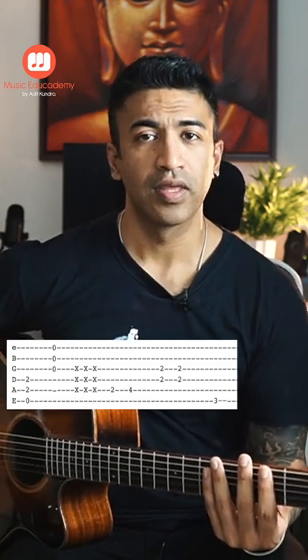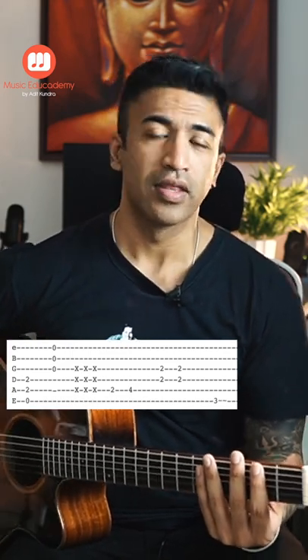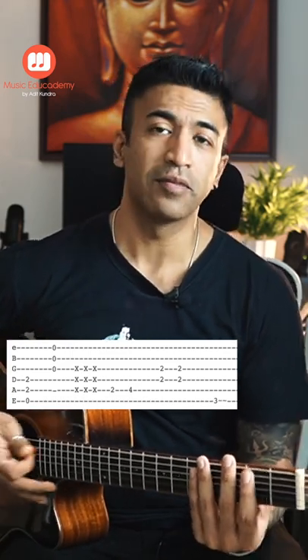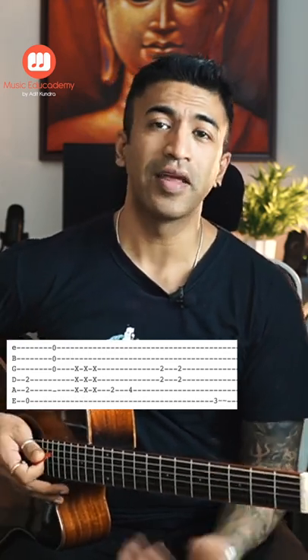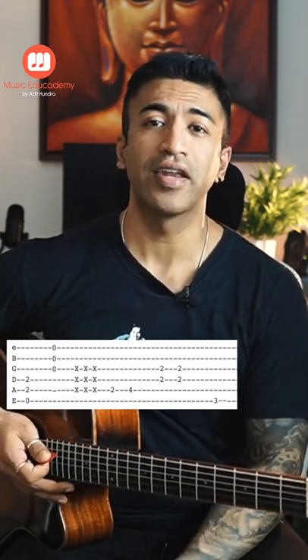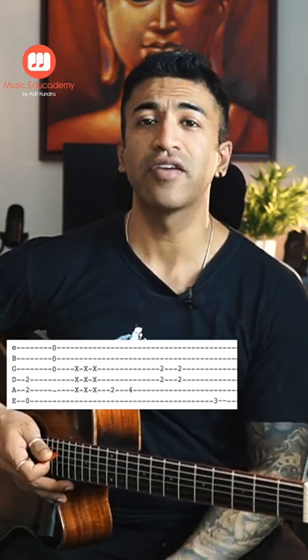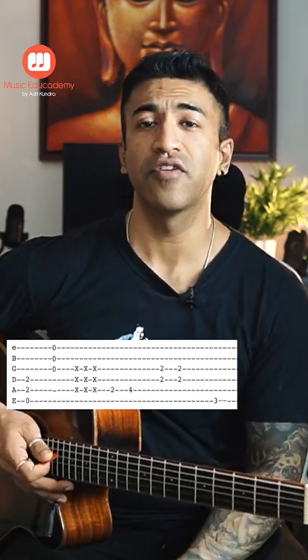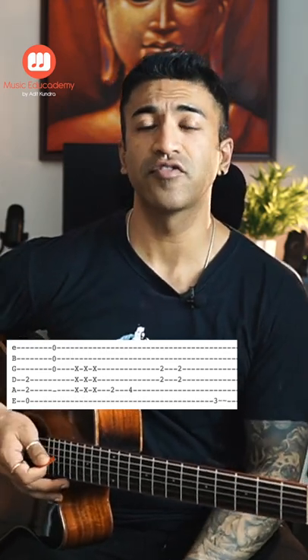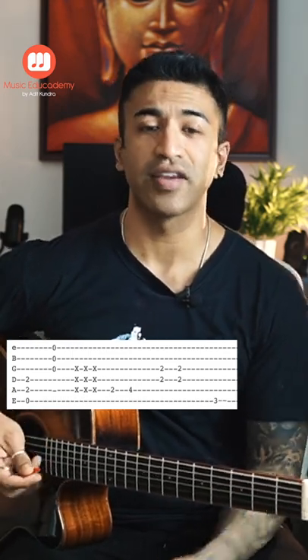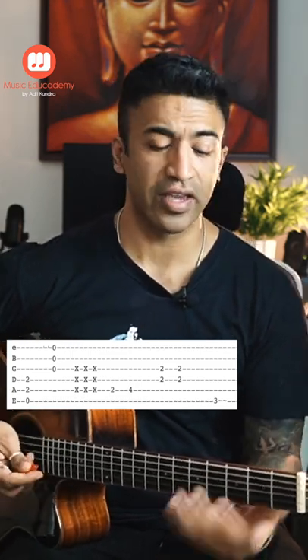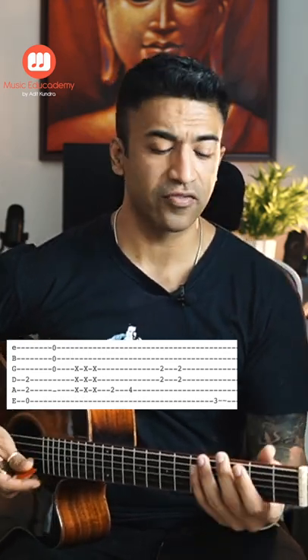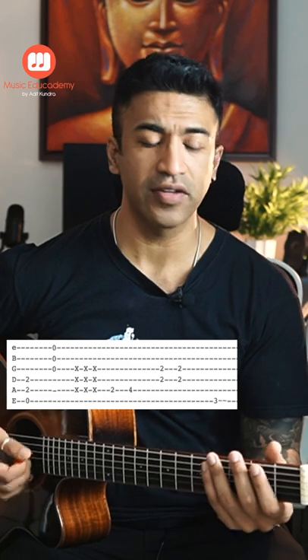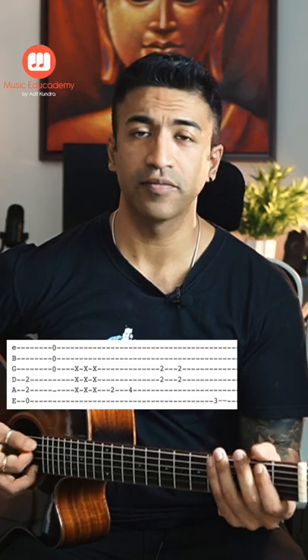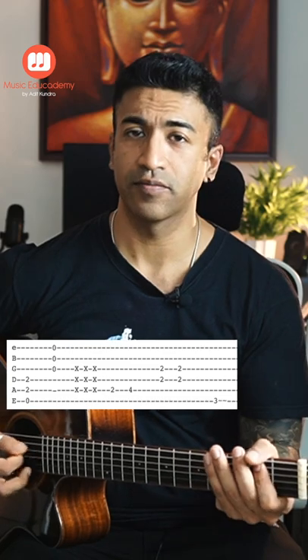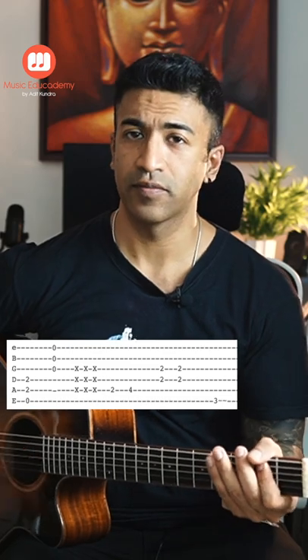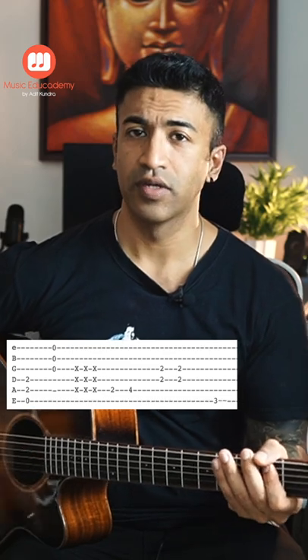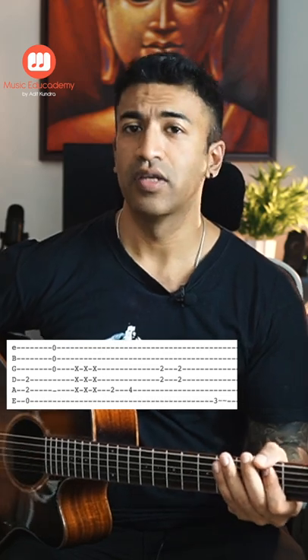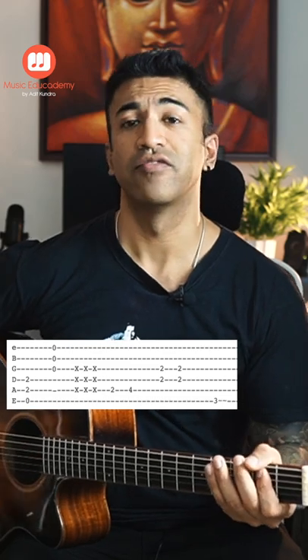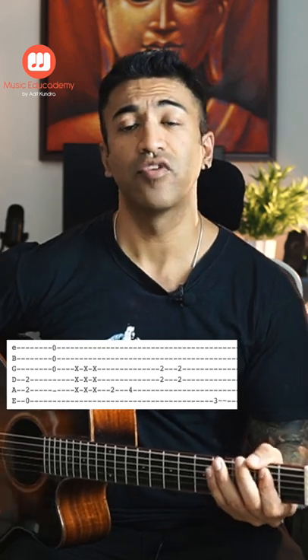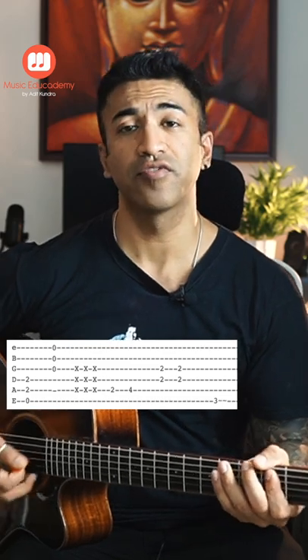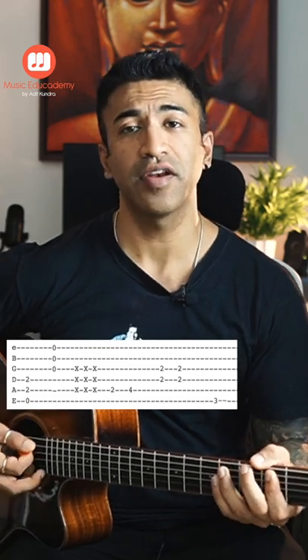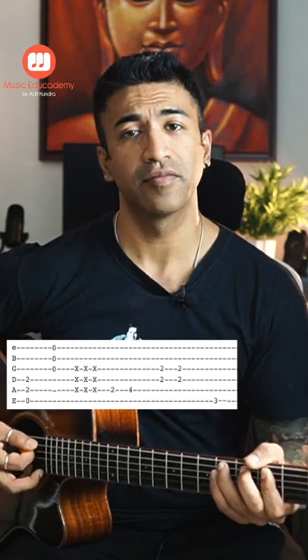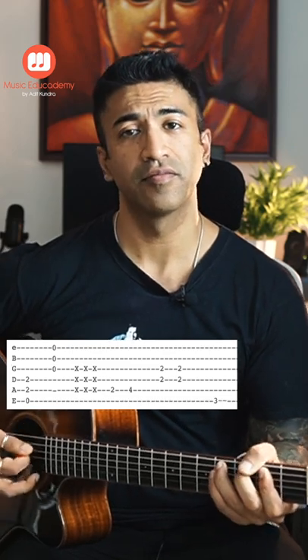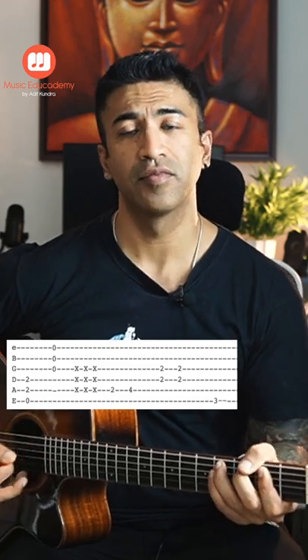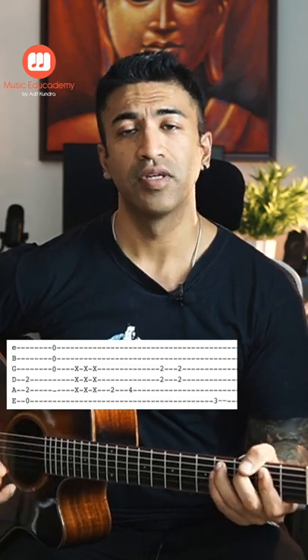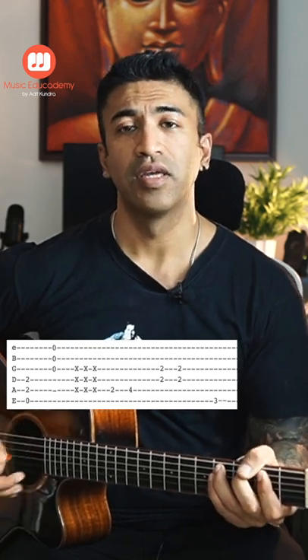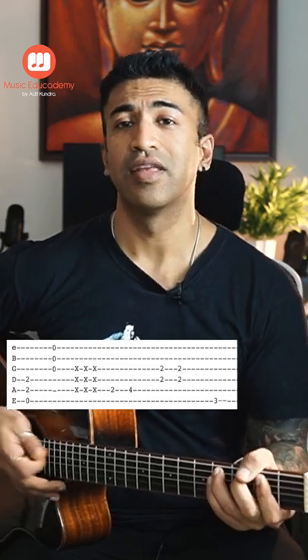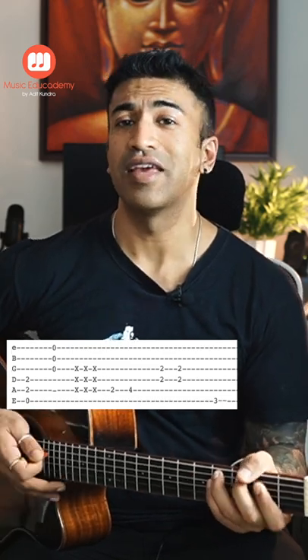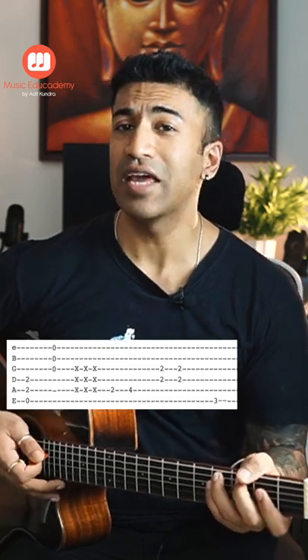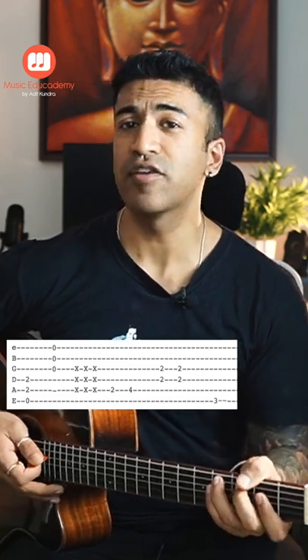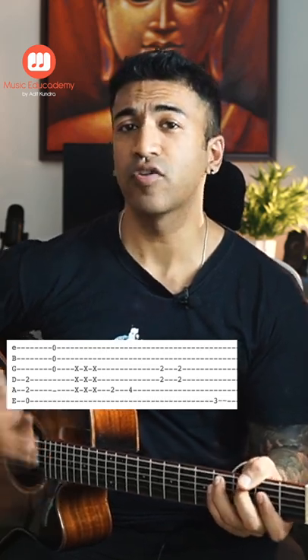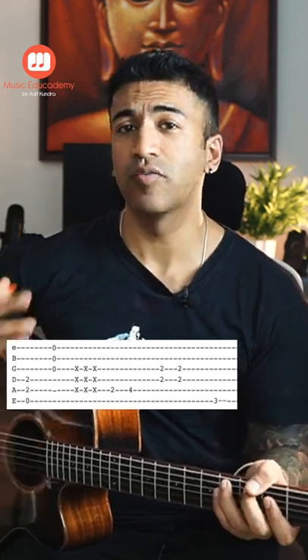Then we will play the fifth string second fret, then fourth fret. Then we will play A major again.